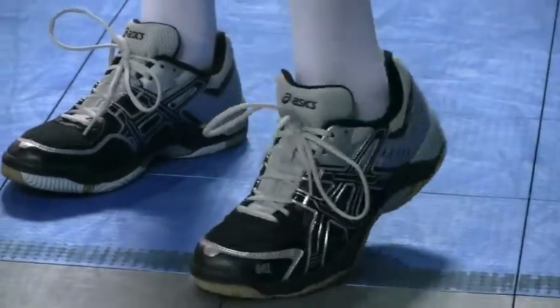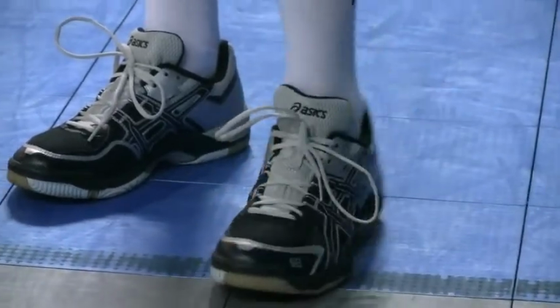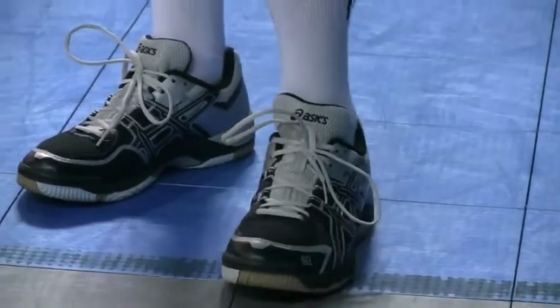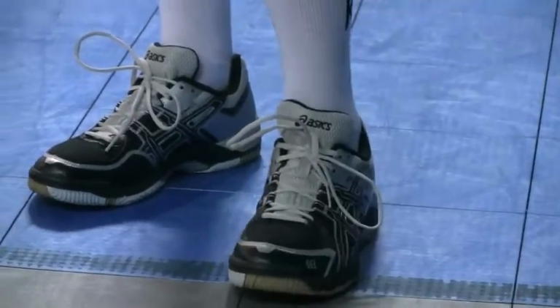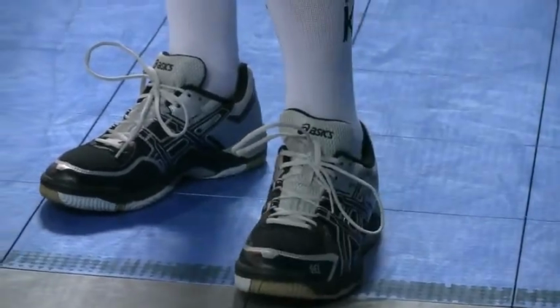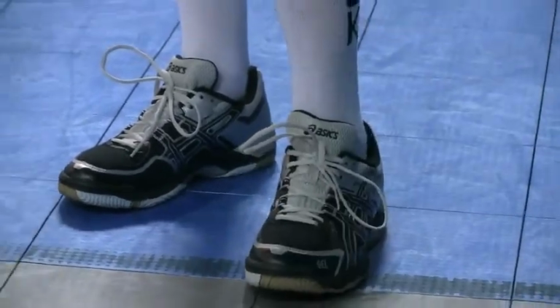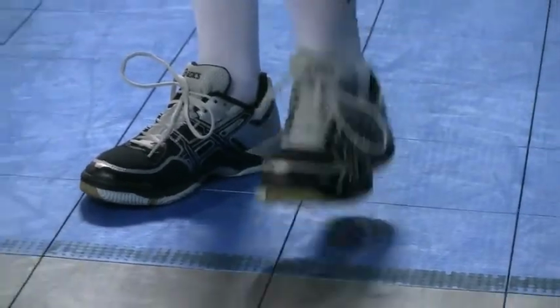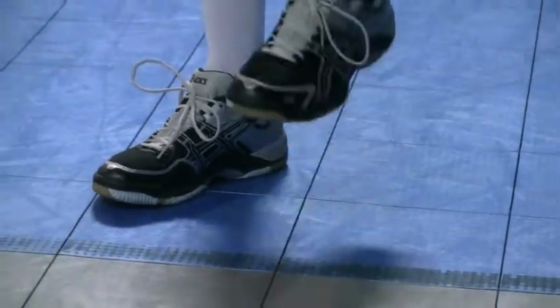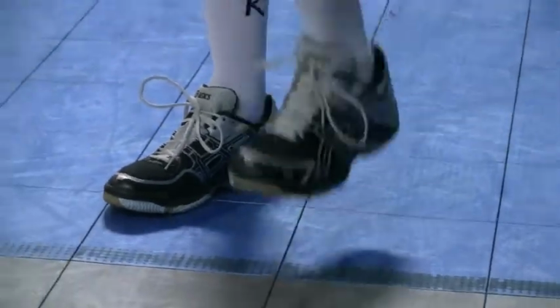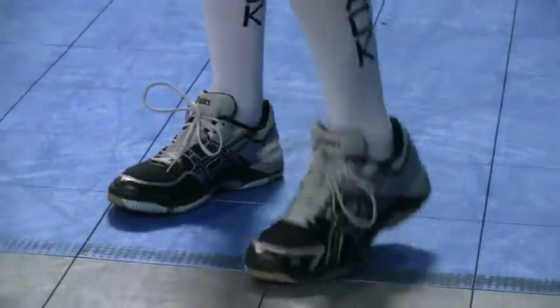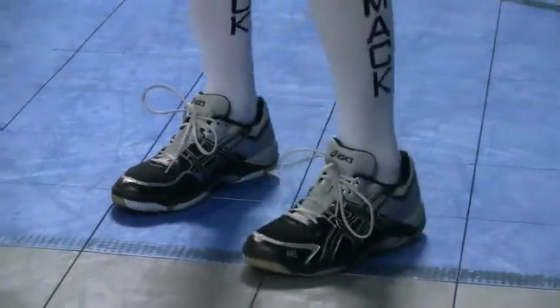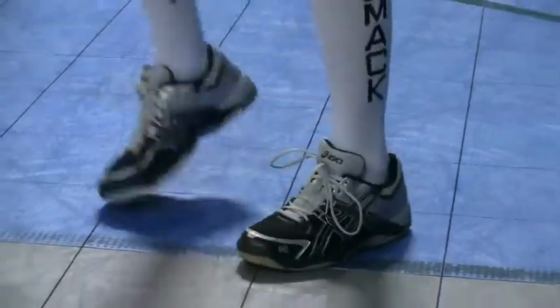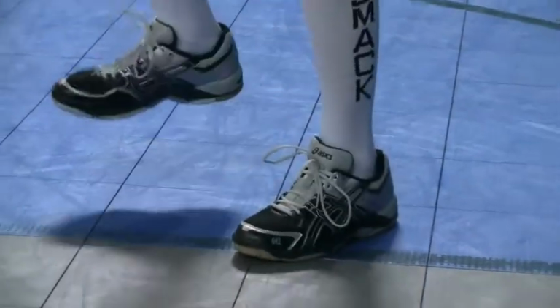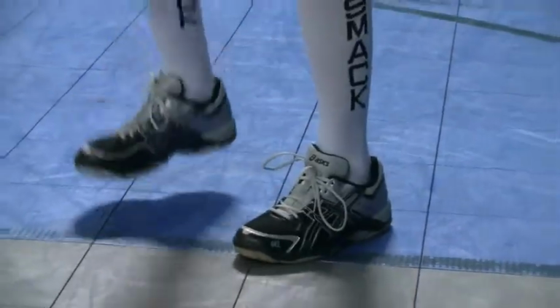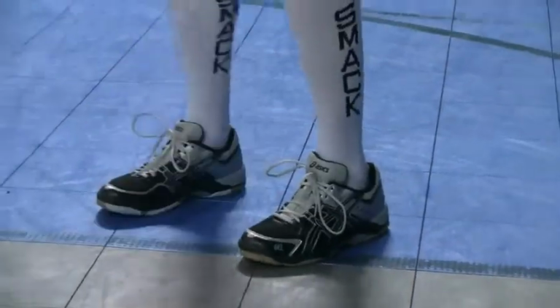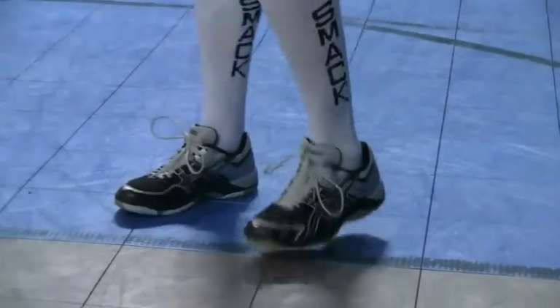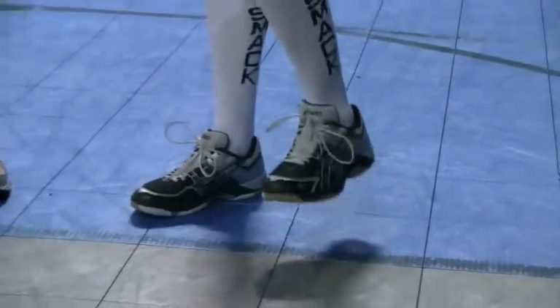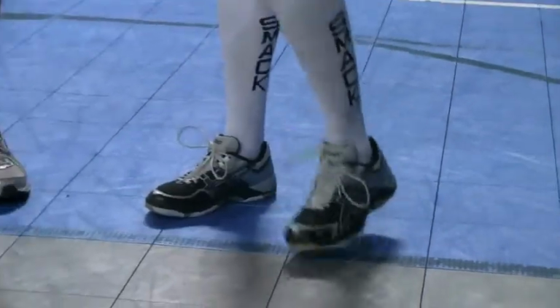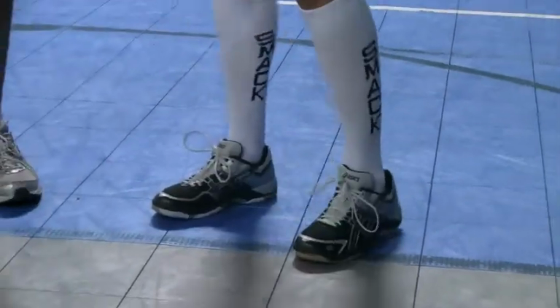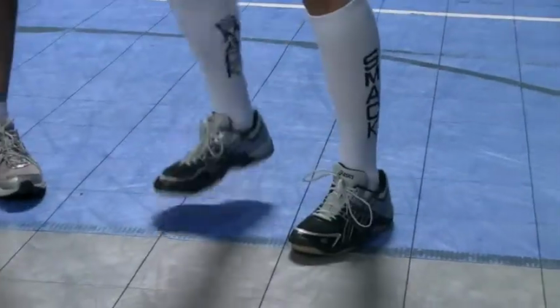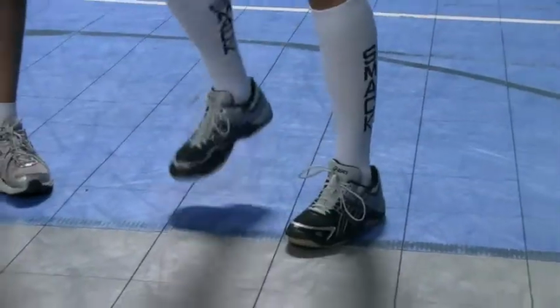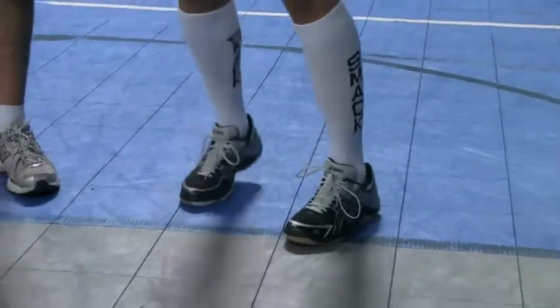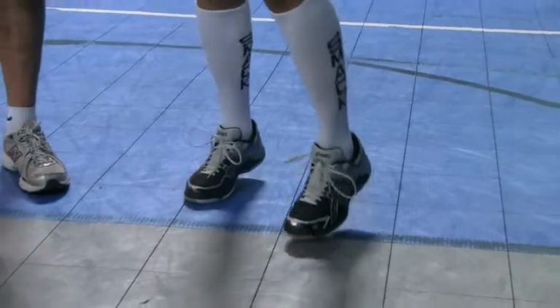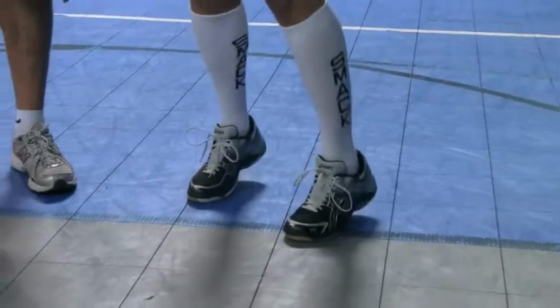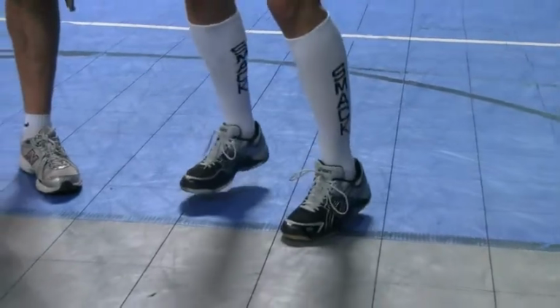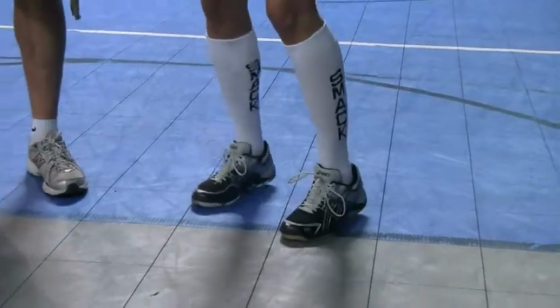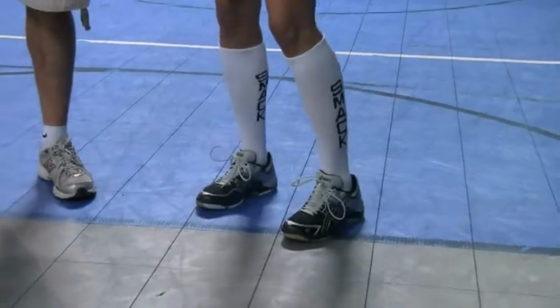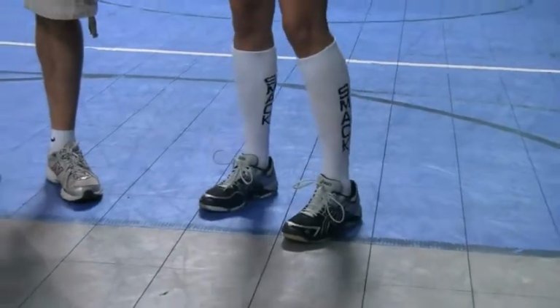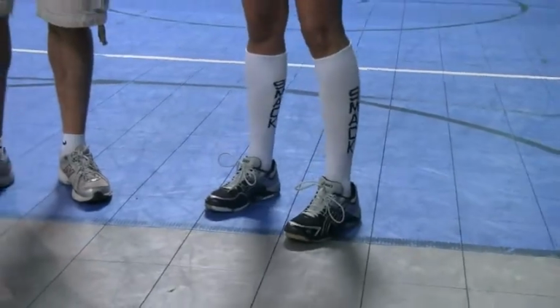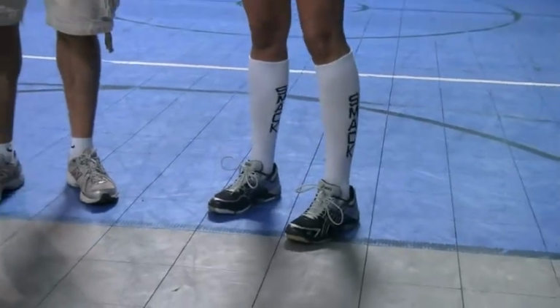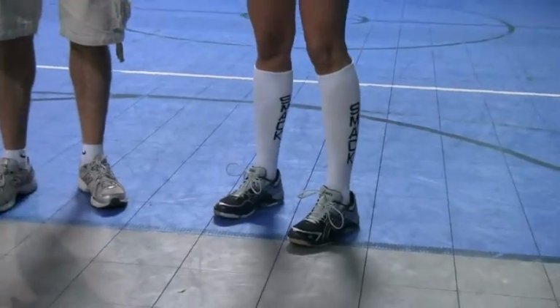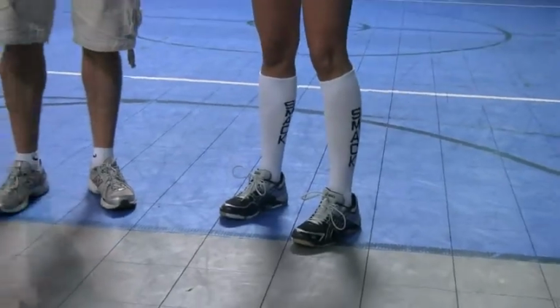So weight? Weight — very light, feel very comfortable, quick movement stuff, very good.